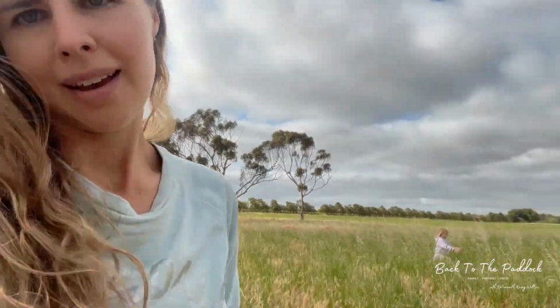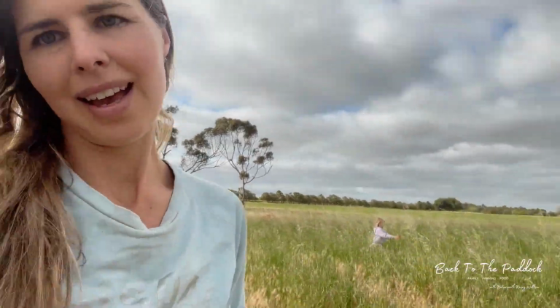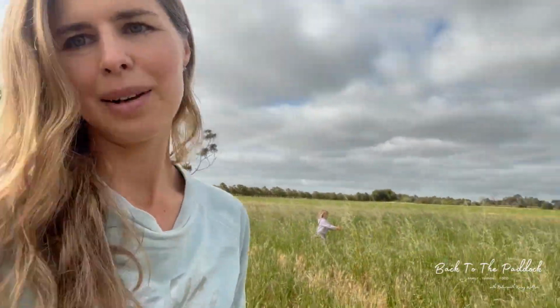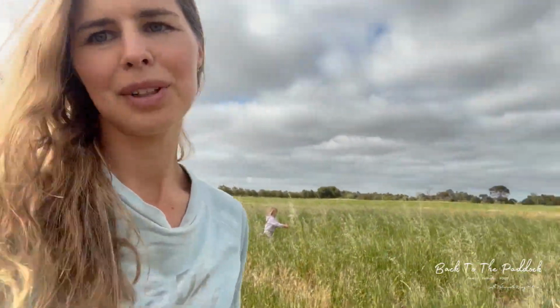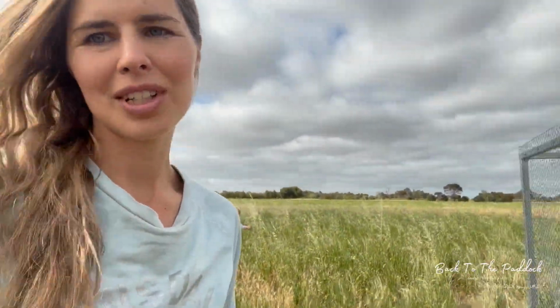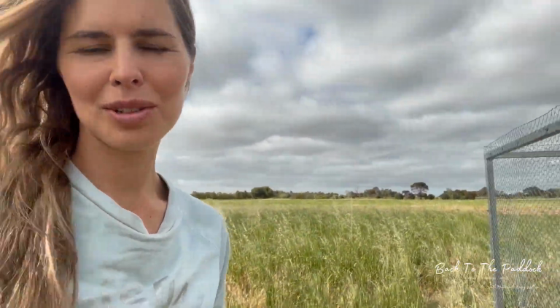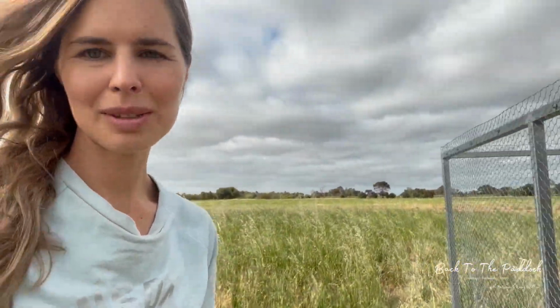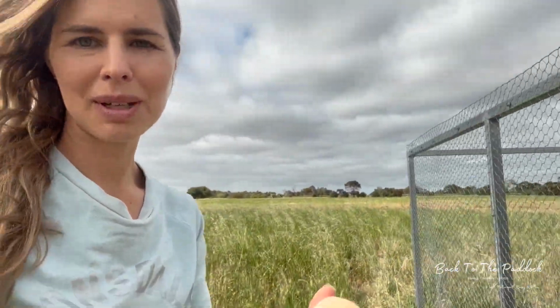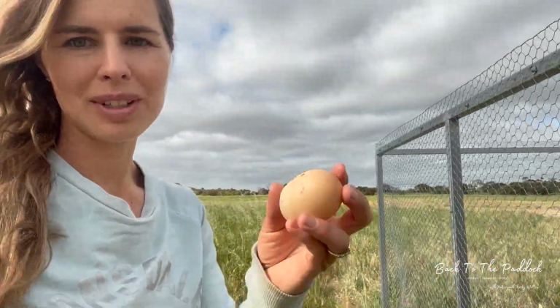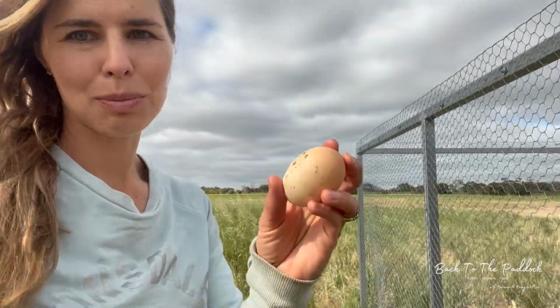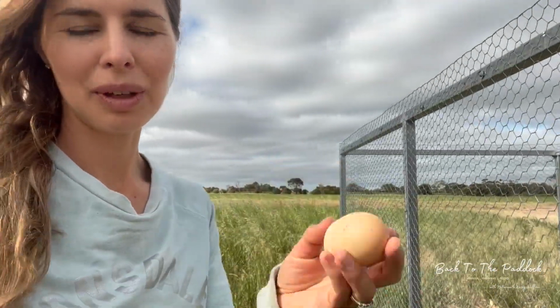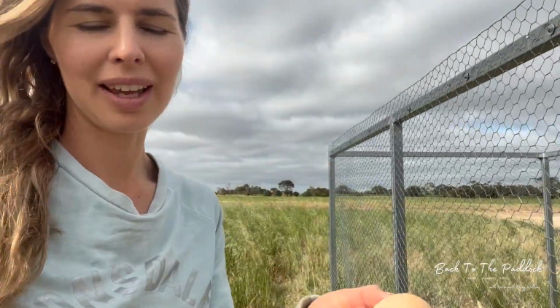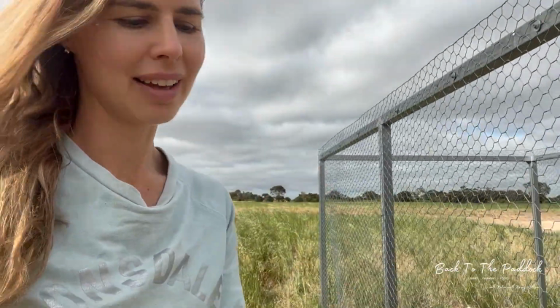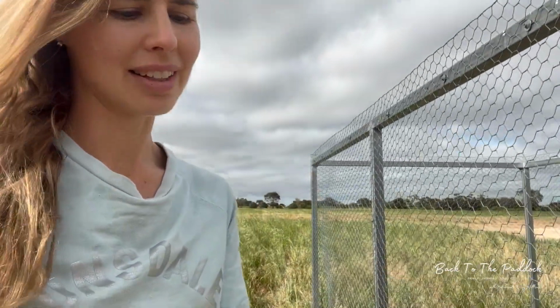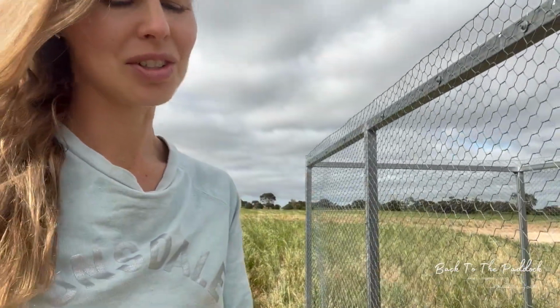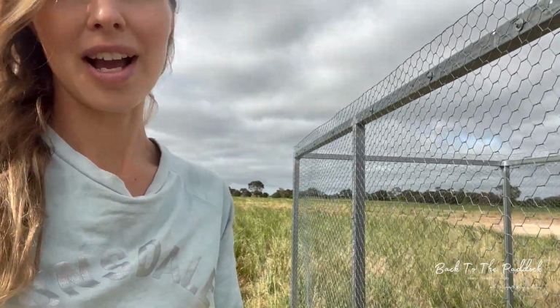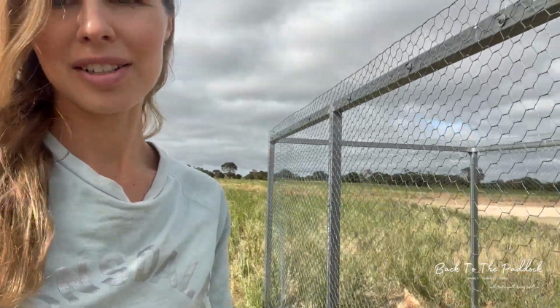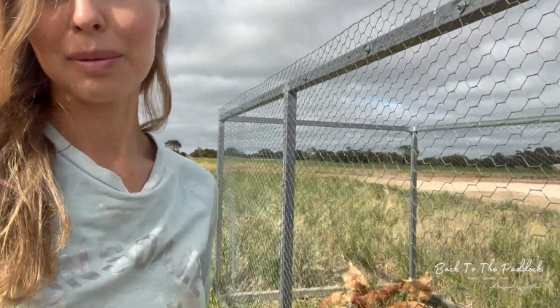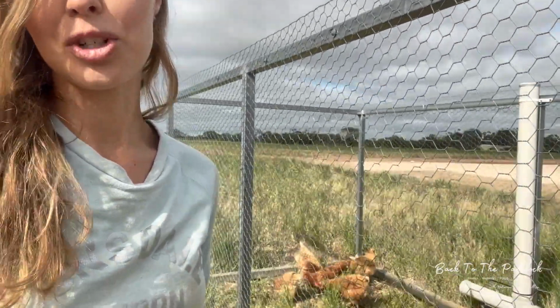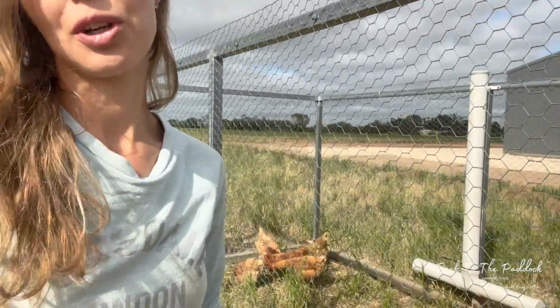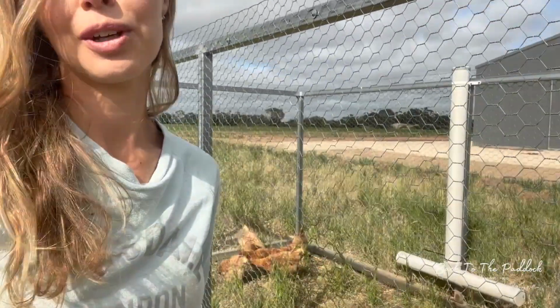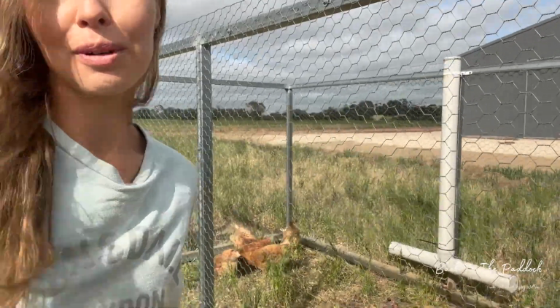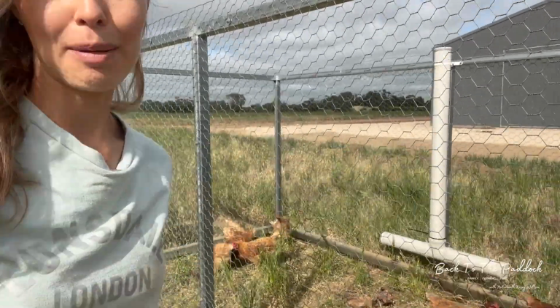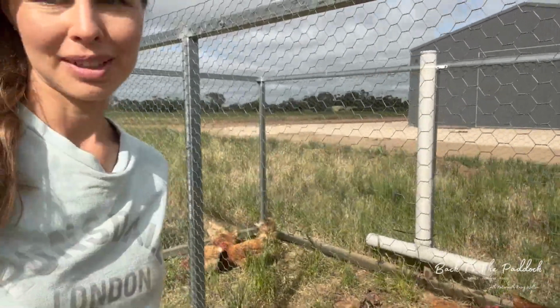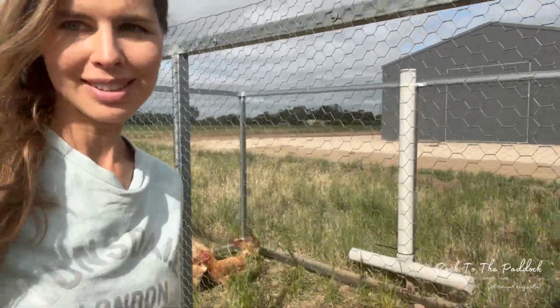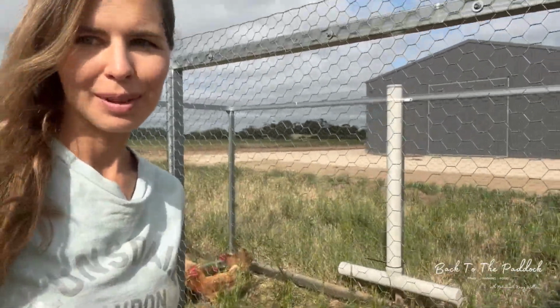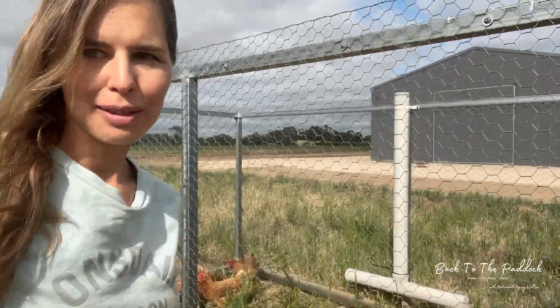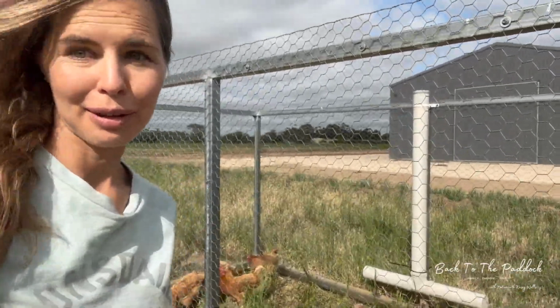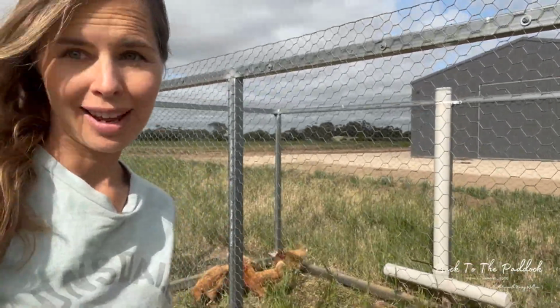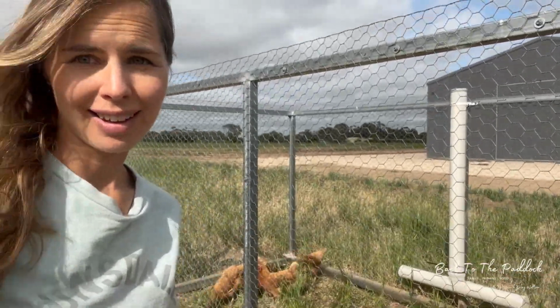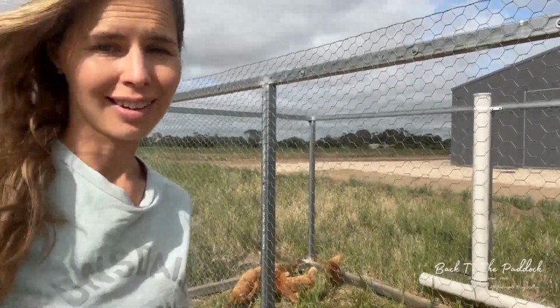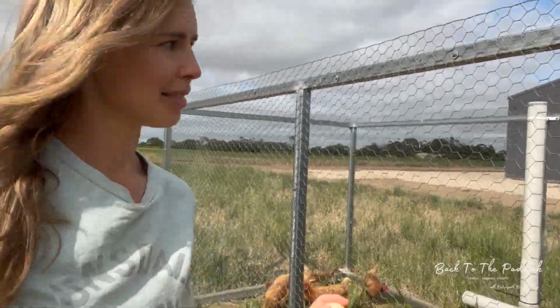I wouldn't usually do this, but Elkie just broke an egg — she's cracked it — so I'm going to show you what happens when I throw an egg in there.